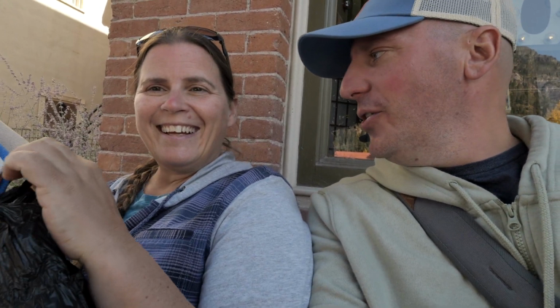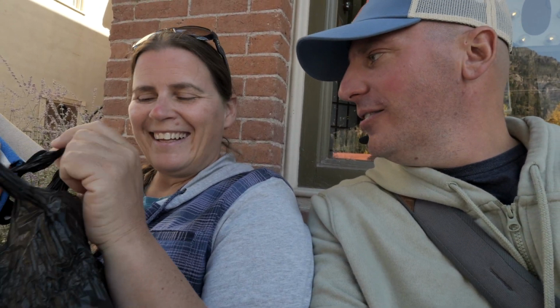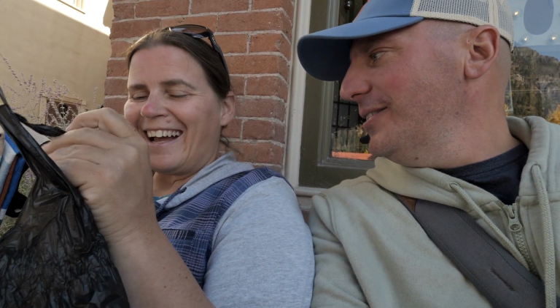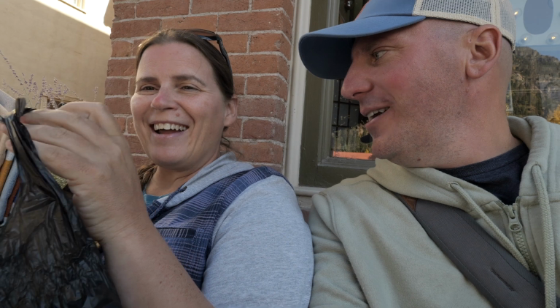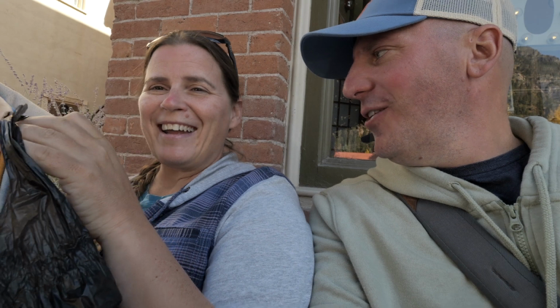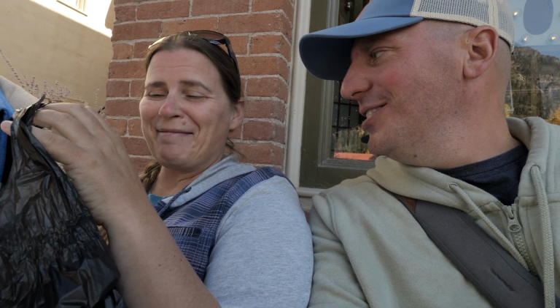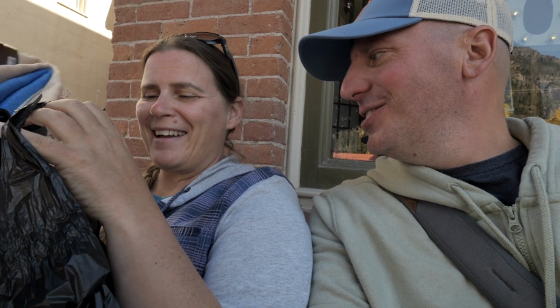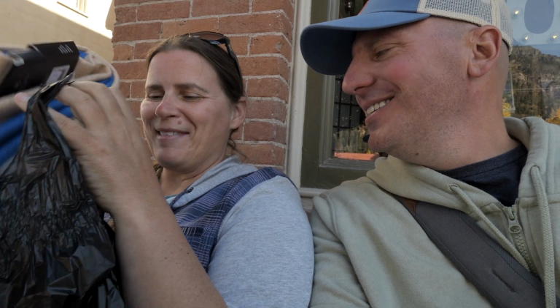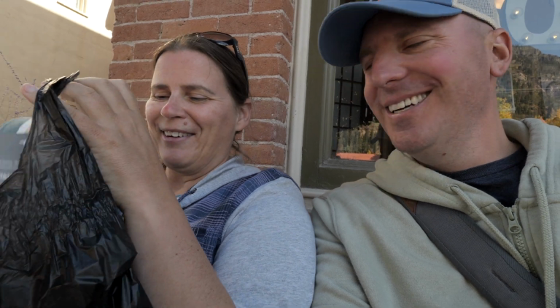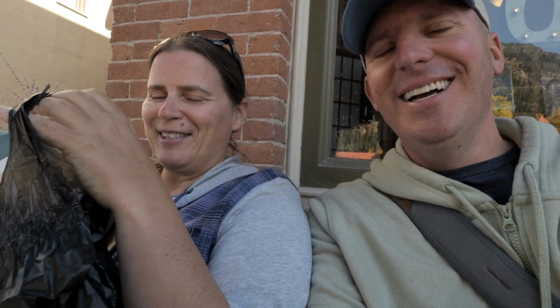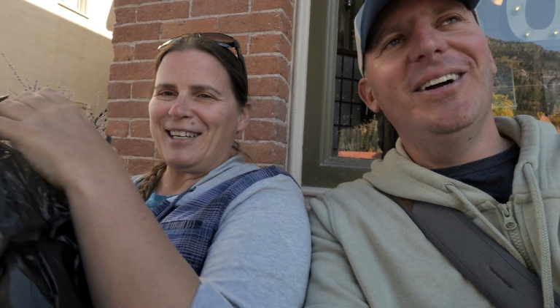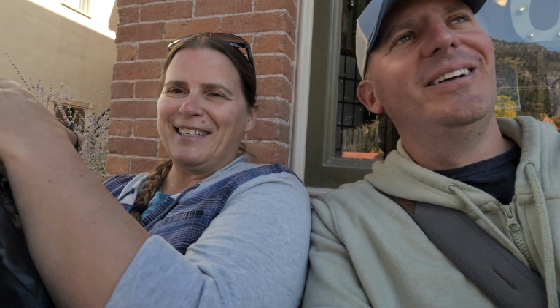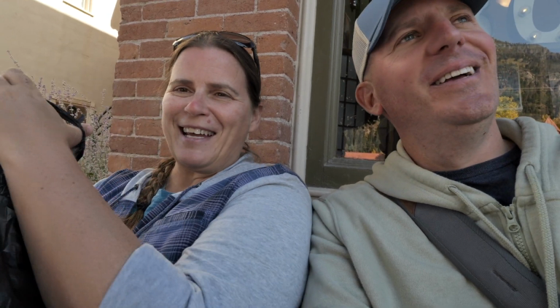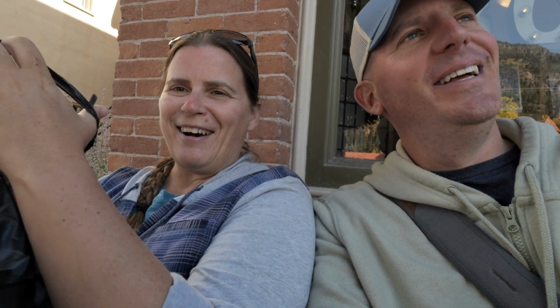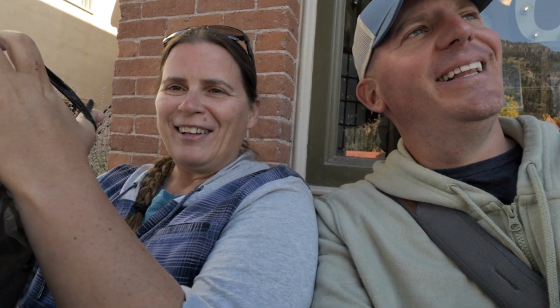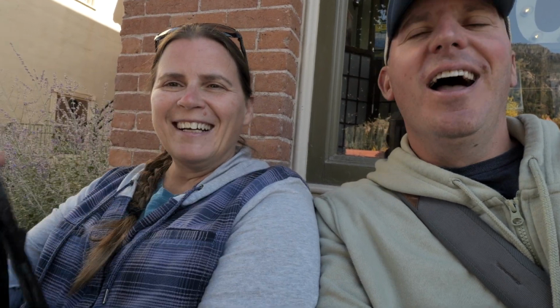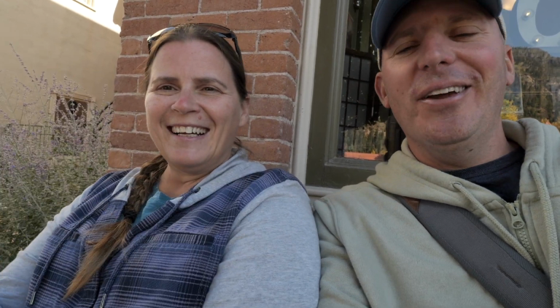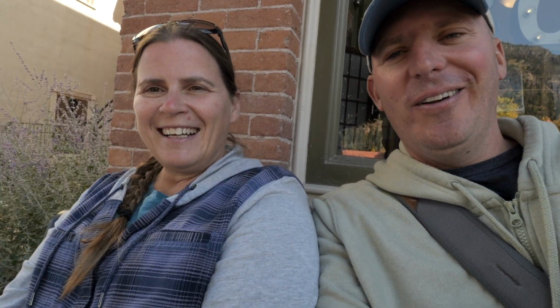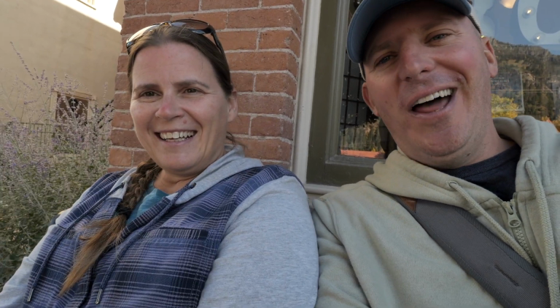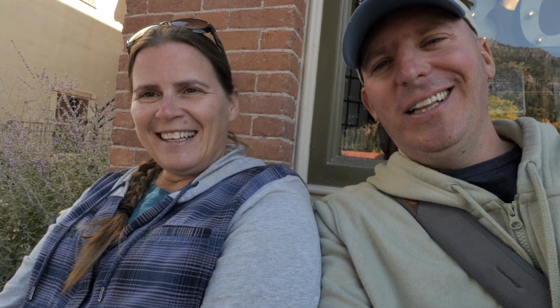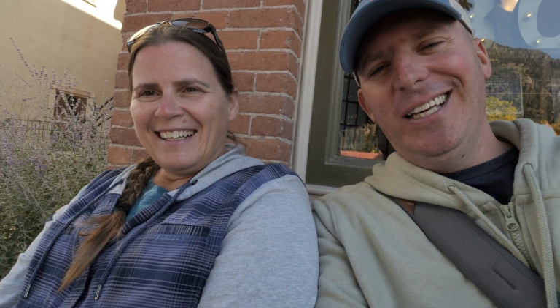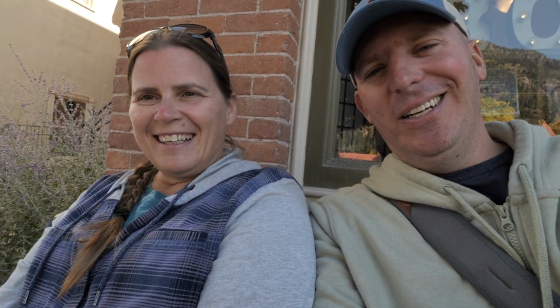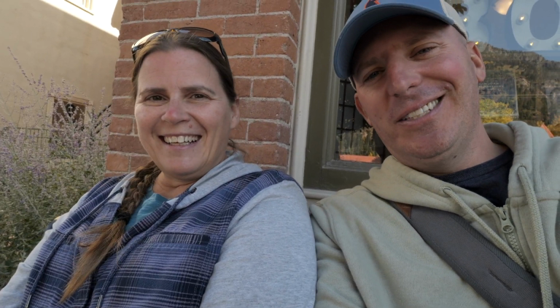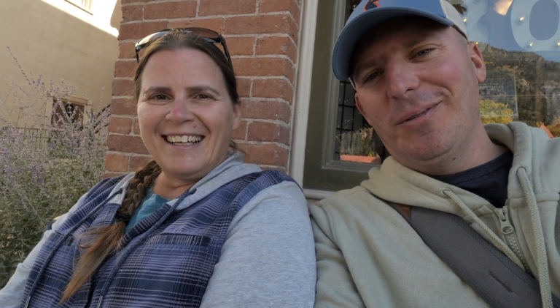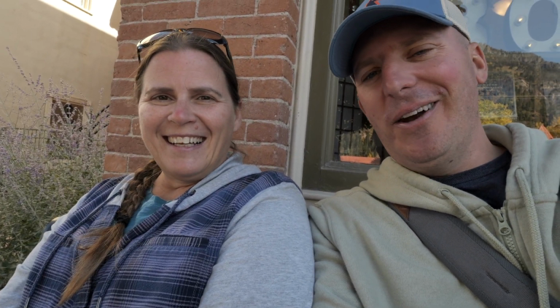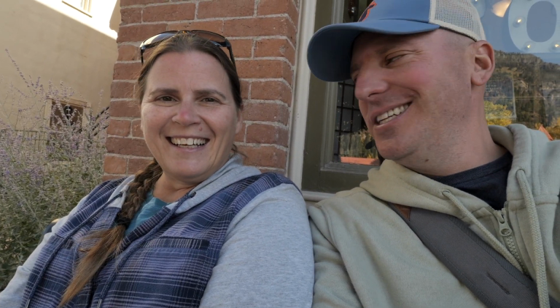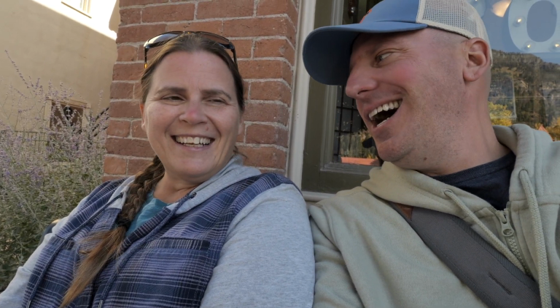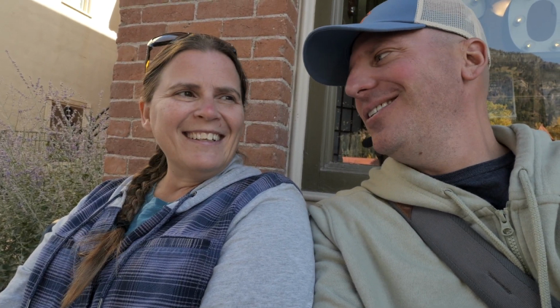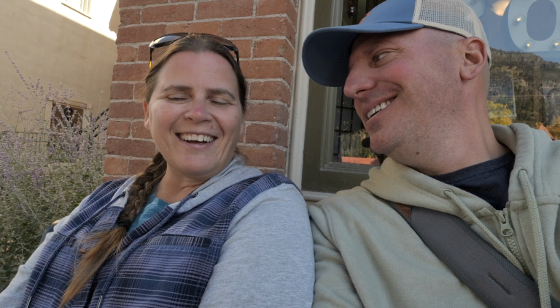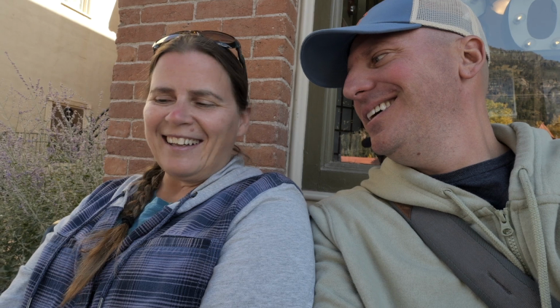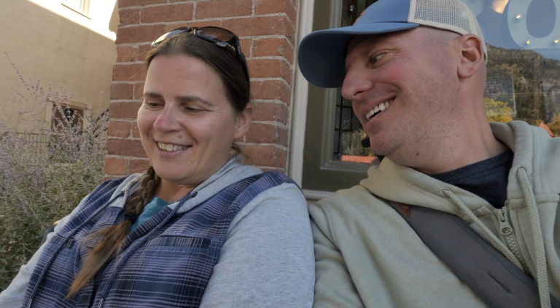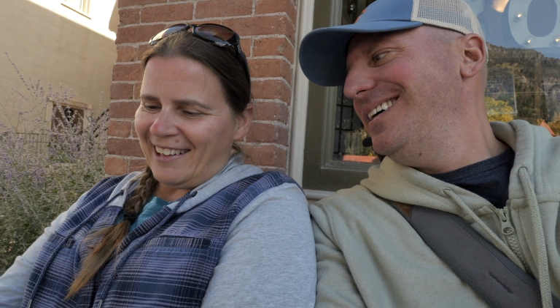Speaking of towels, are you hungry? Are you ready for lunch? I am hungry. I think we can find something a little better than a towel. Let's do it.